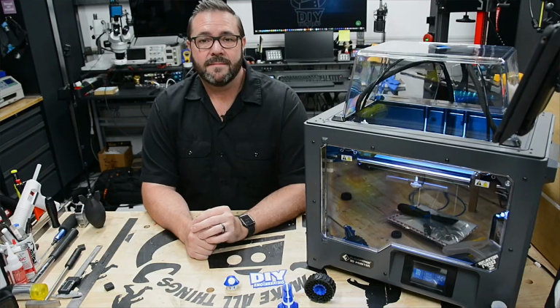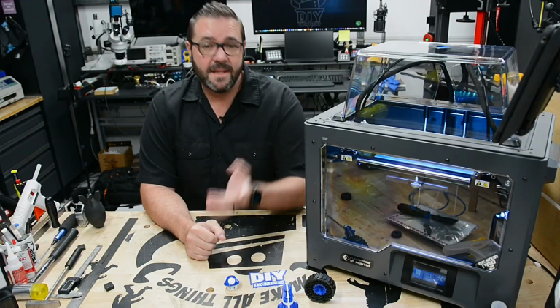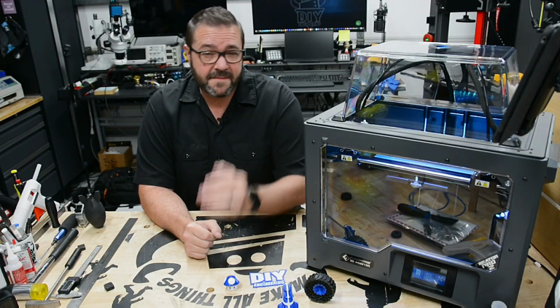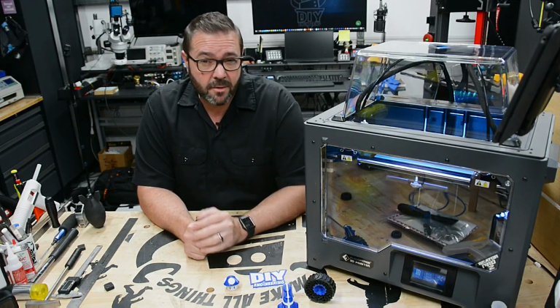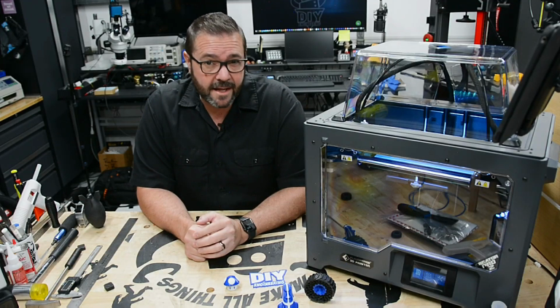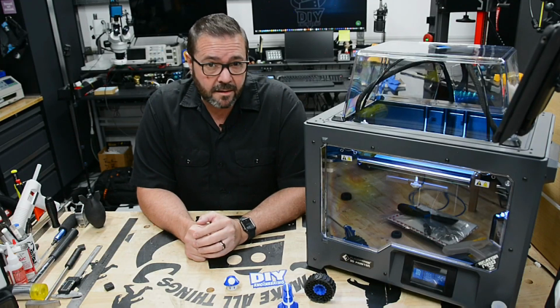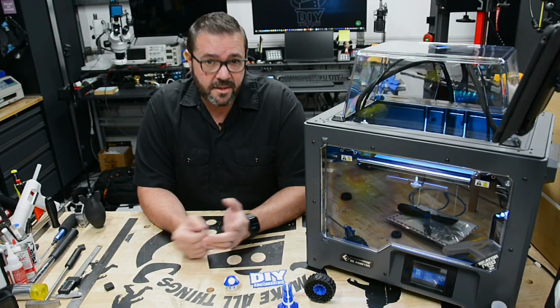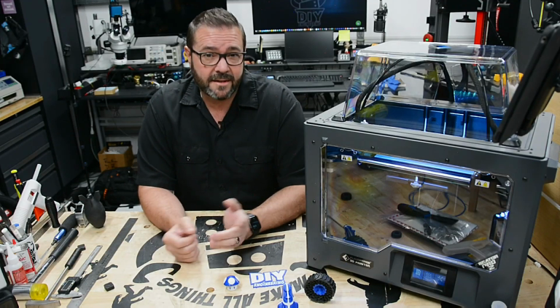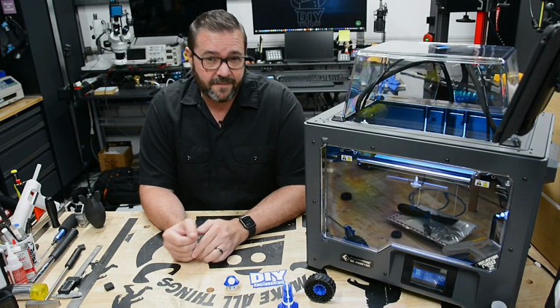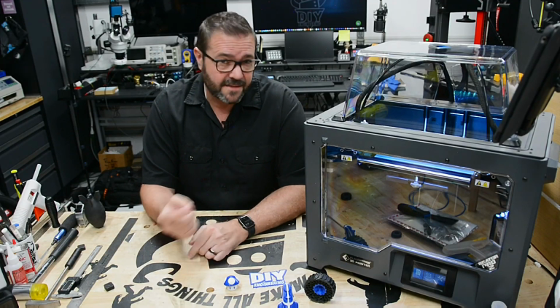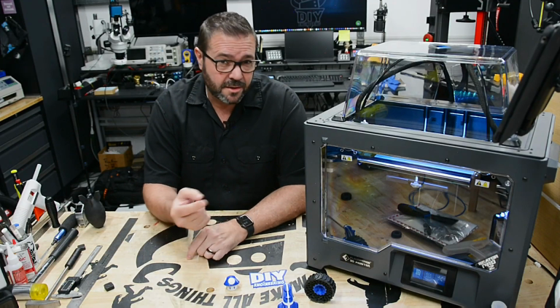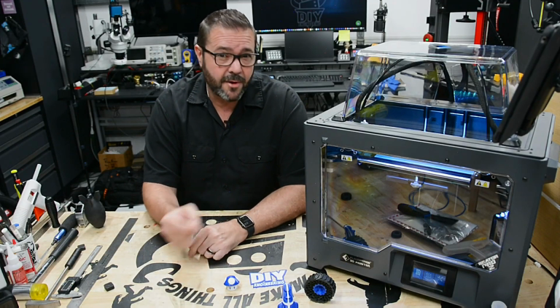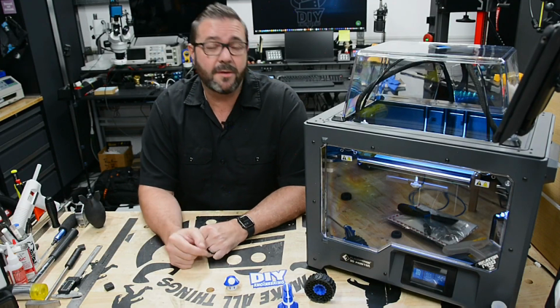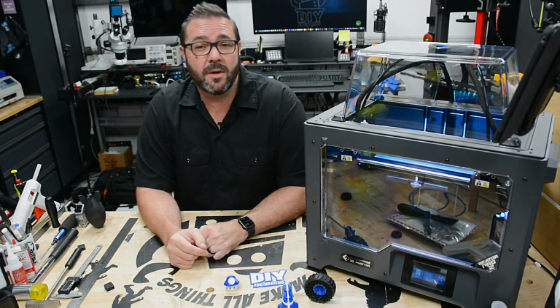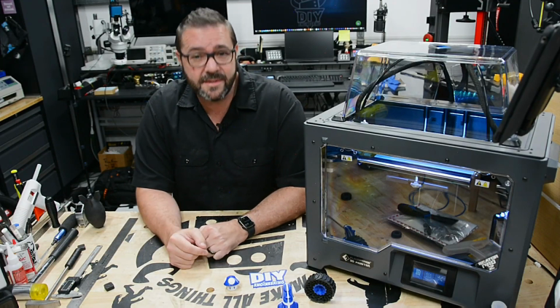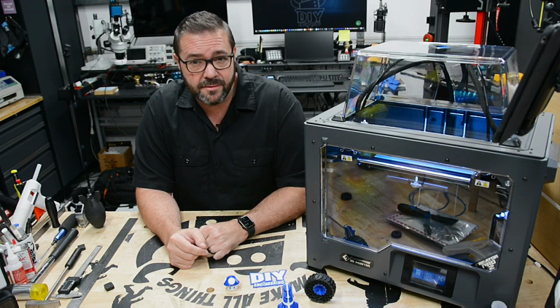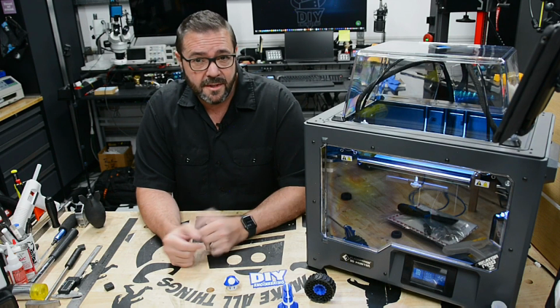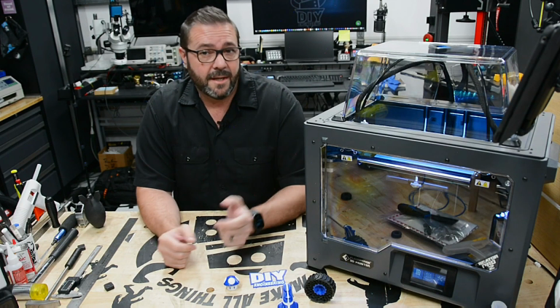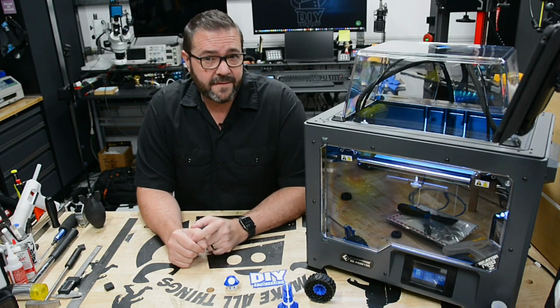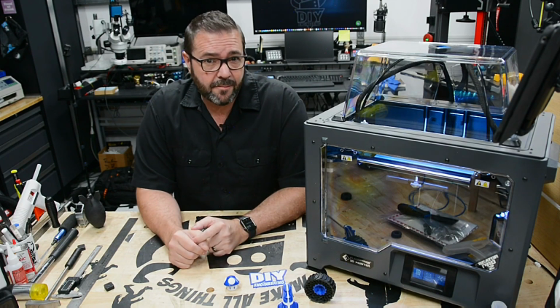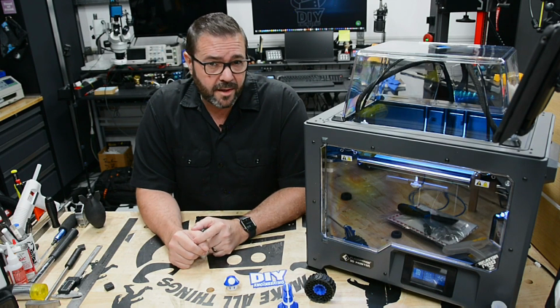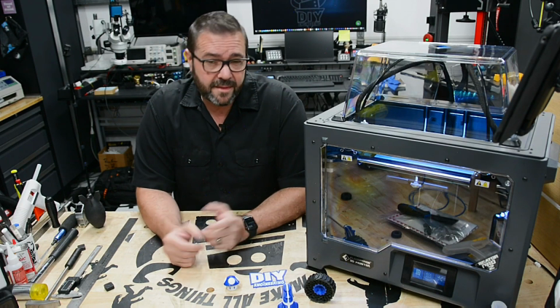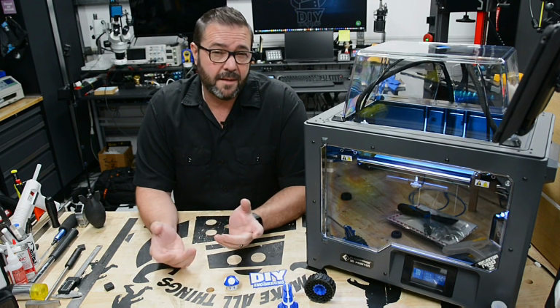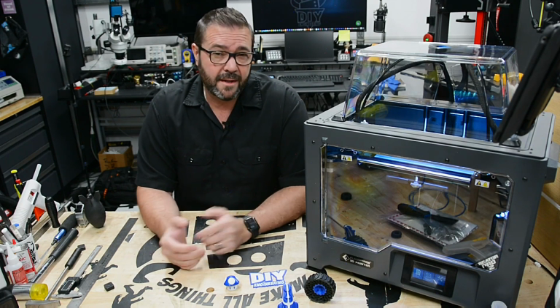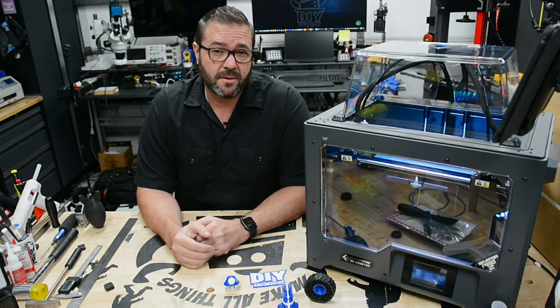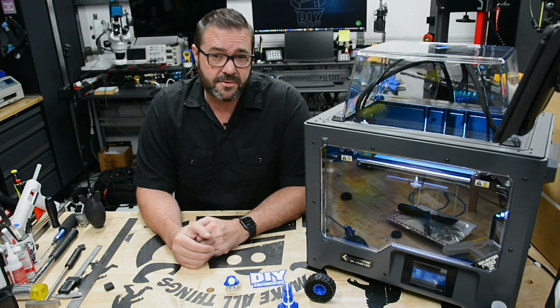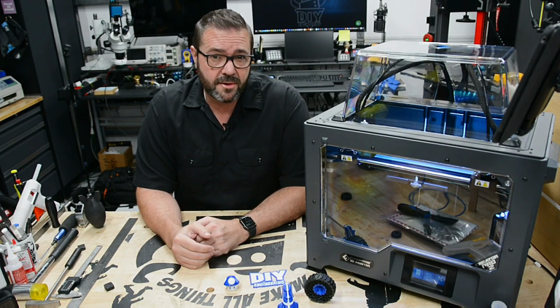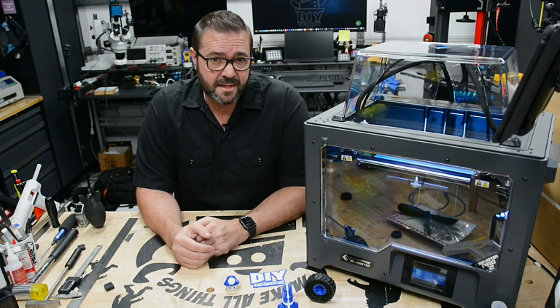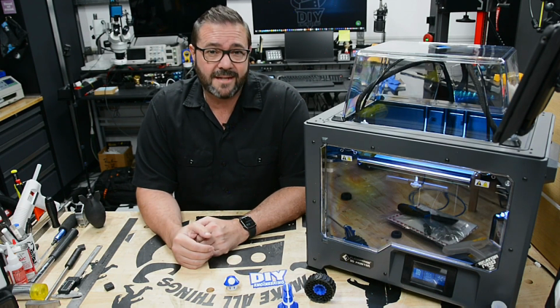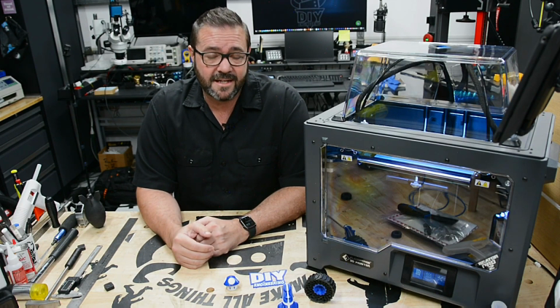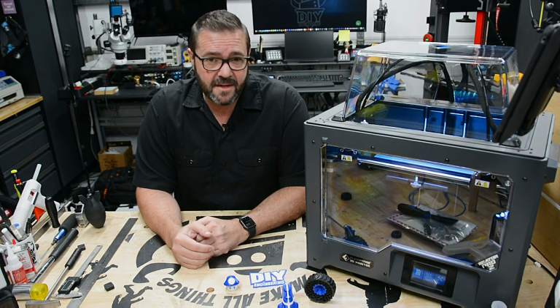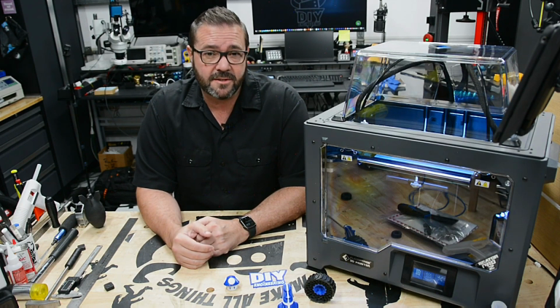In this video we're taking a close look at the Flashforge Creator Pro 2, an FDM printer with independent dual extruders and lots of nice features.